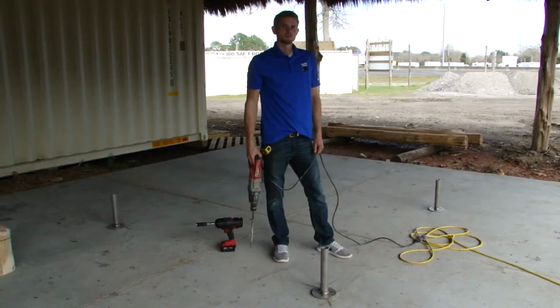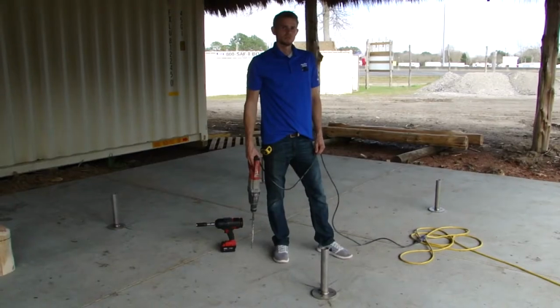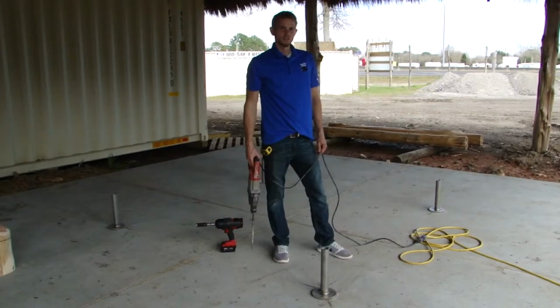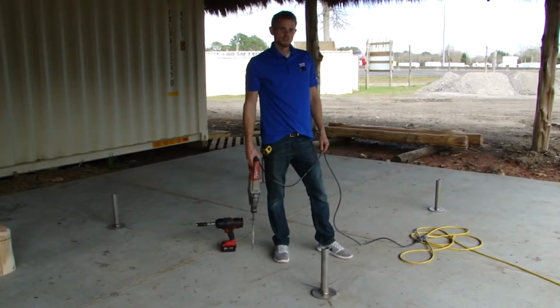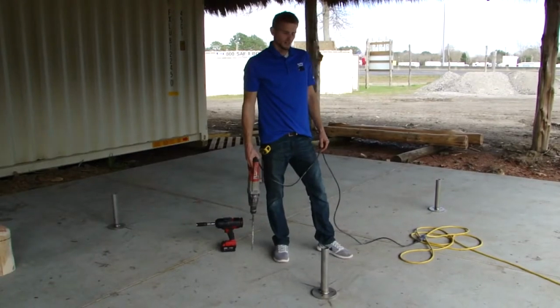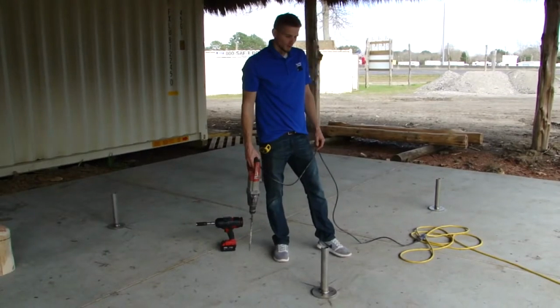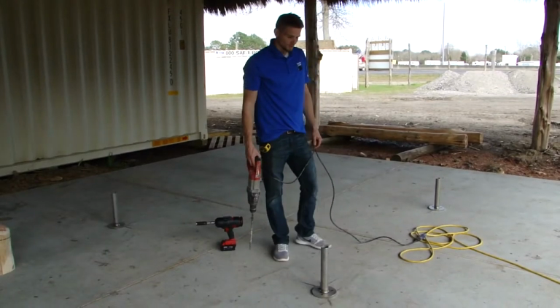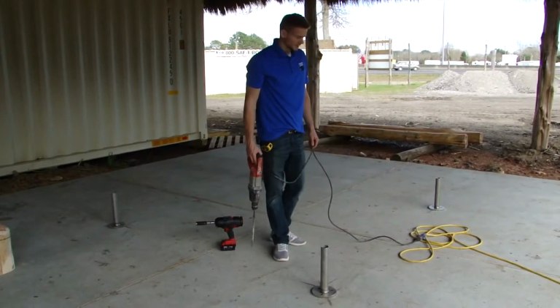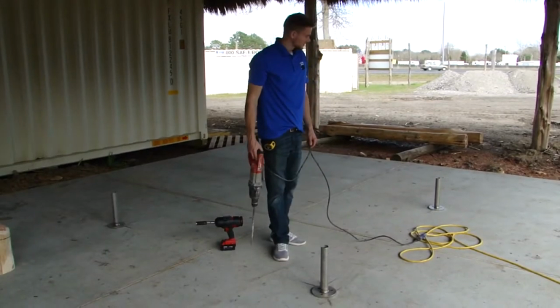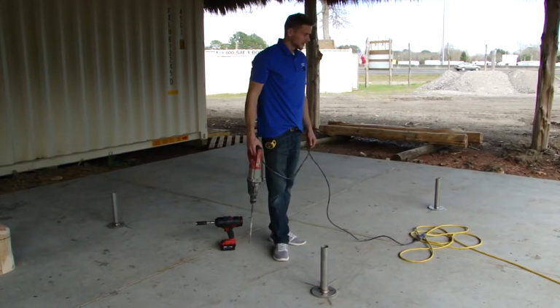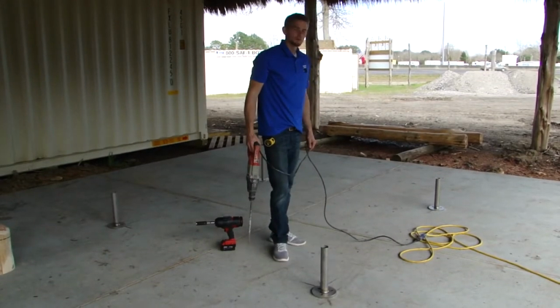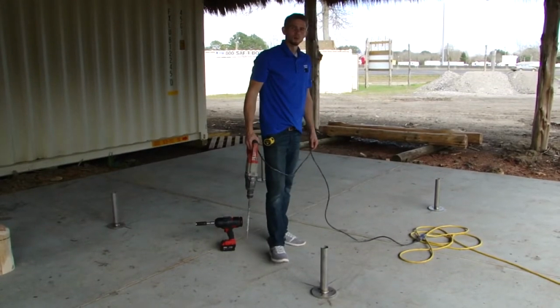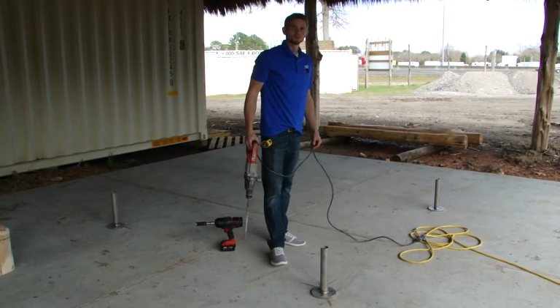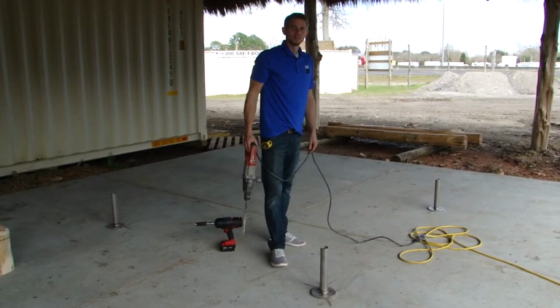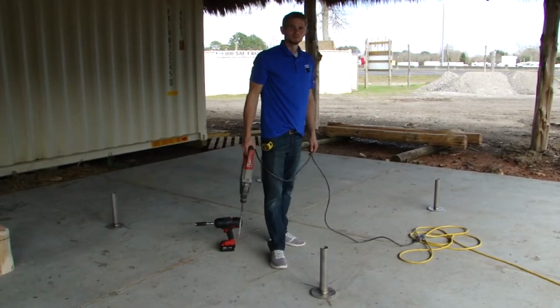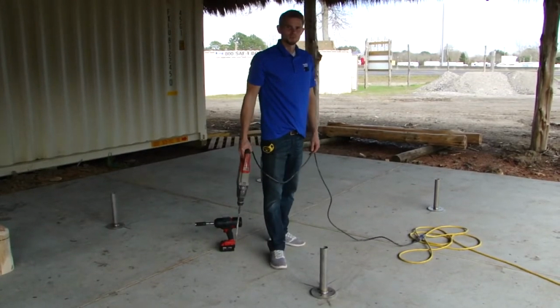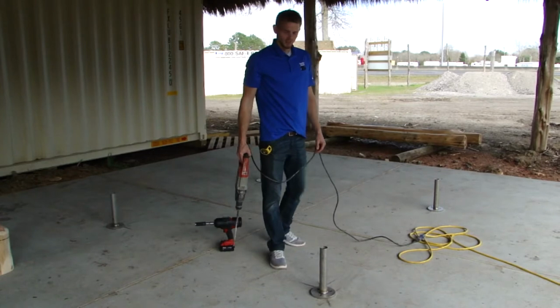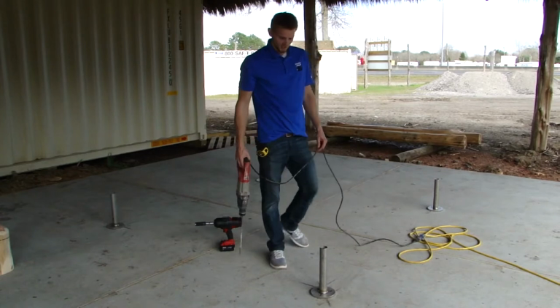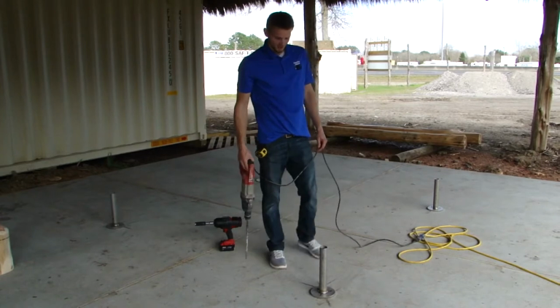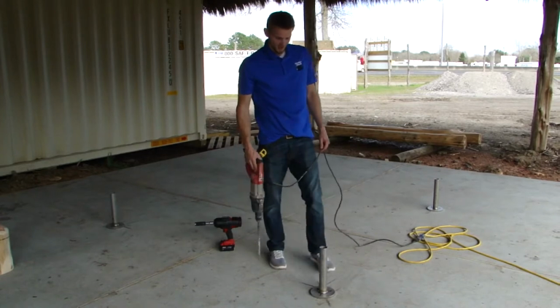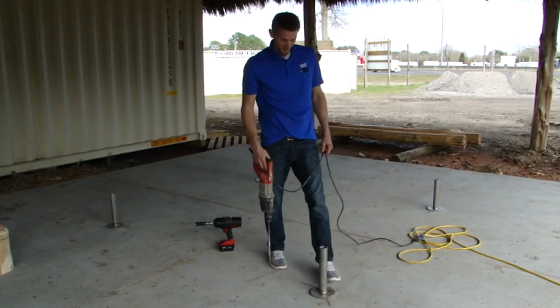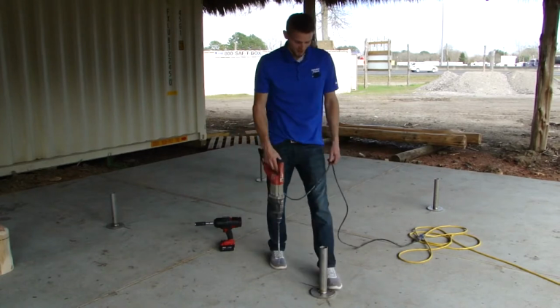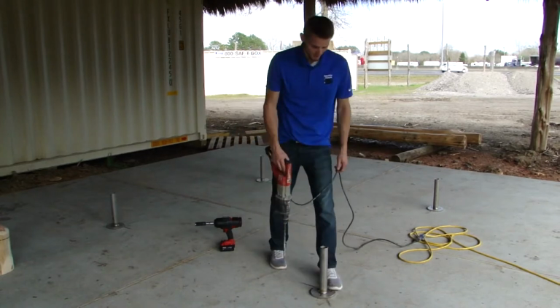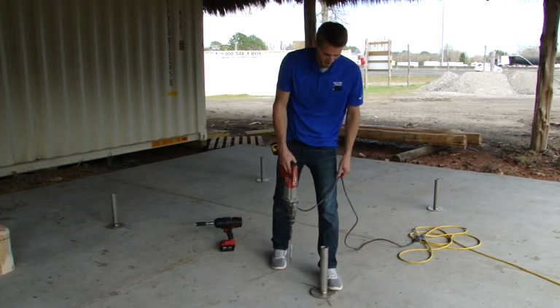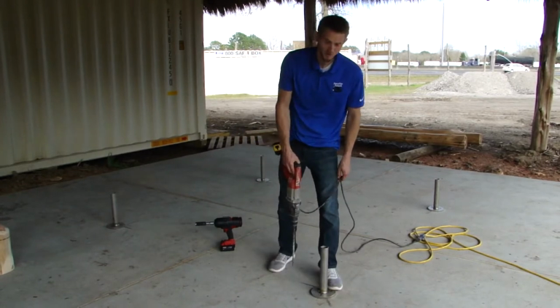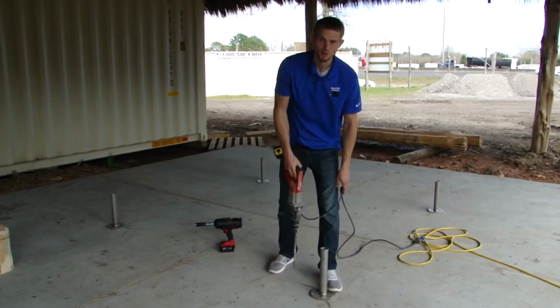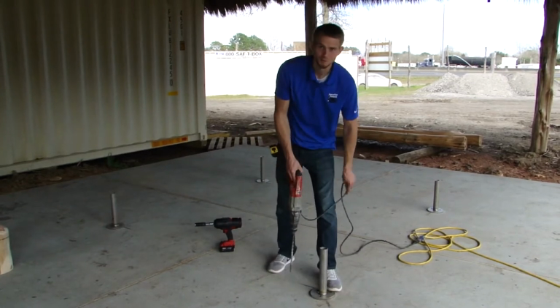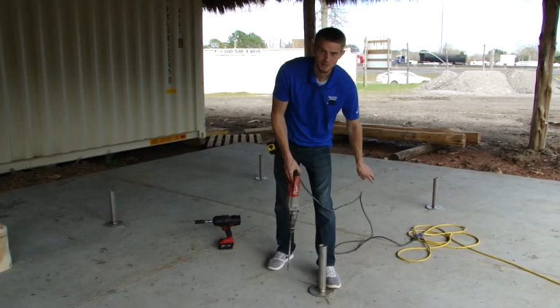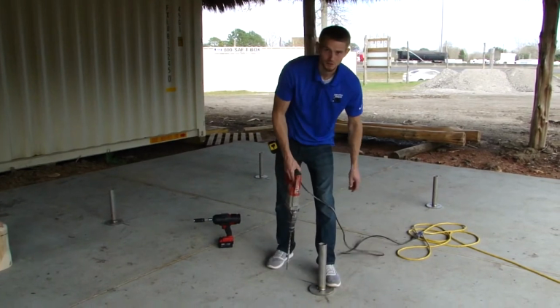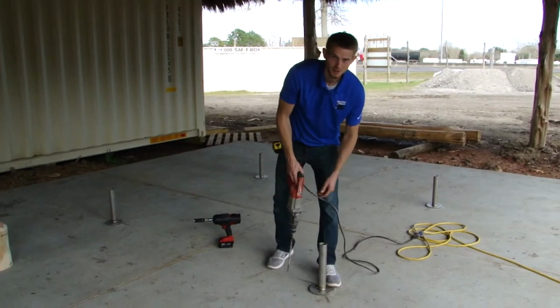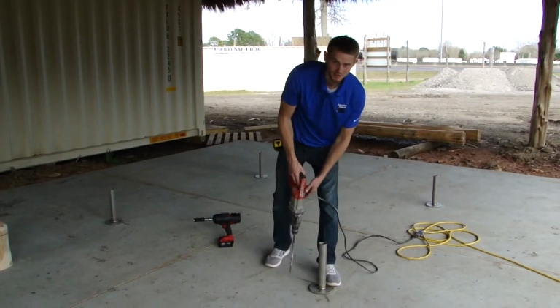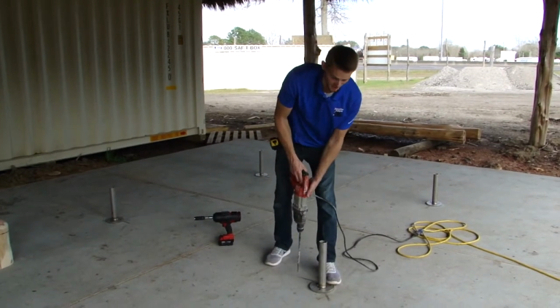Now that you've got them all in place, it's time to bolt them down. So let's get started on drilling it and we'll come back to the next step.